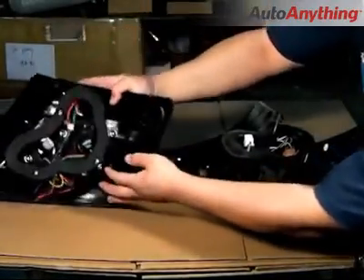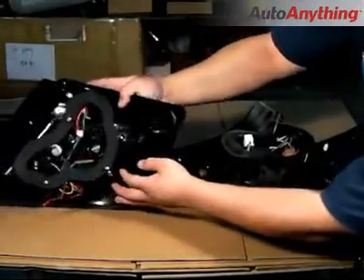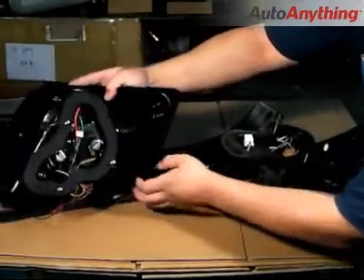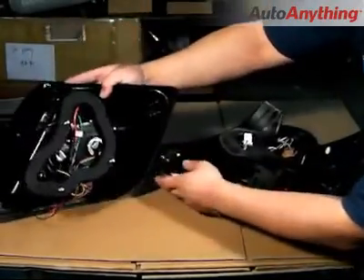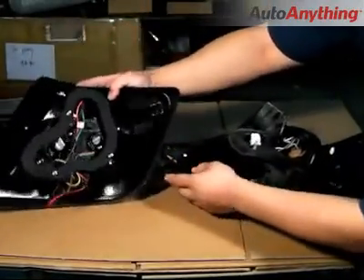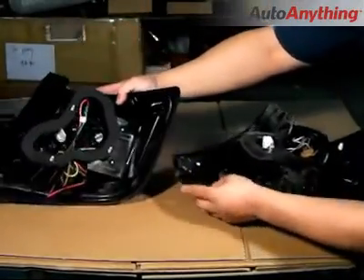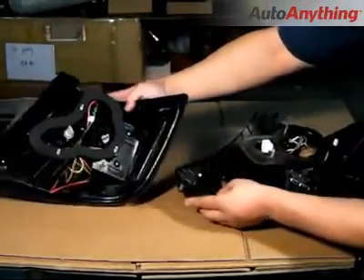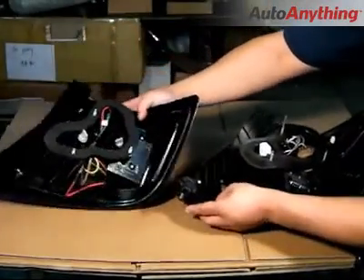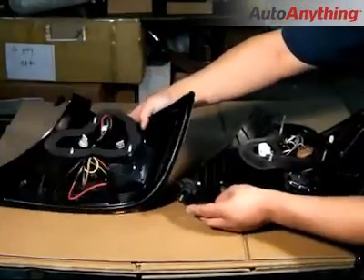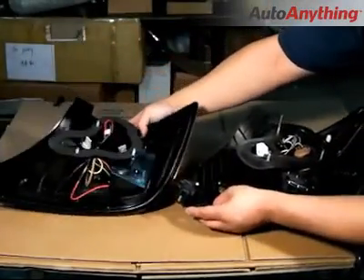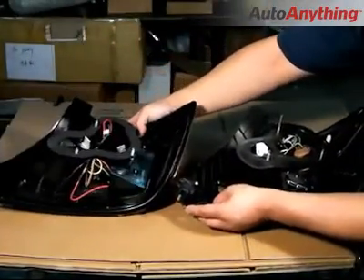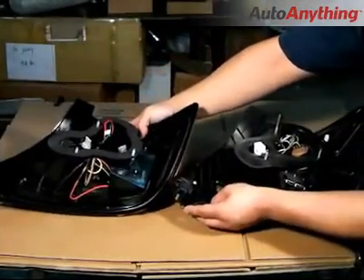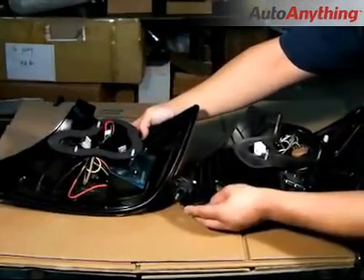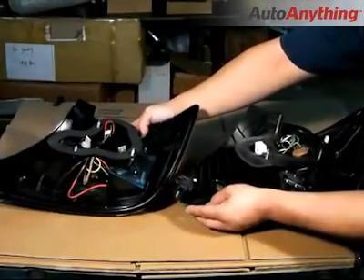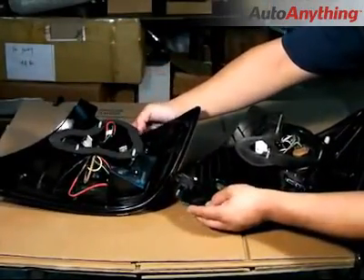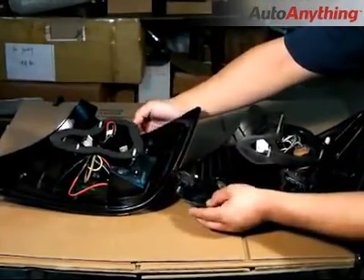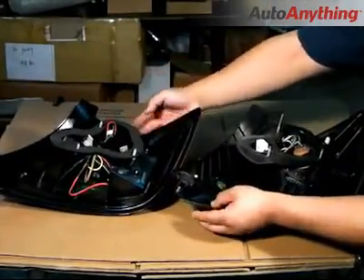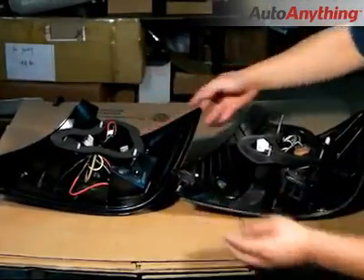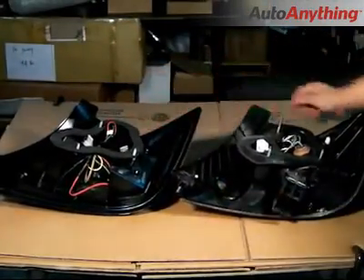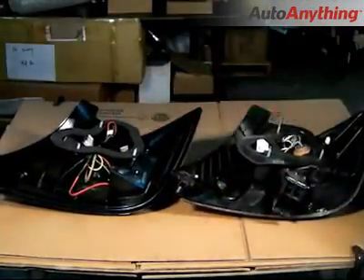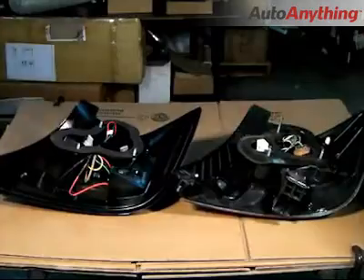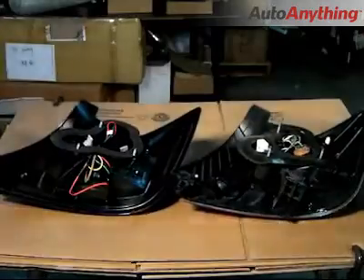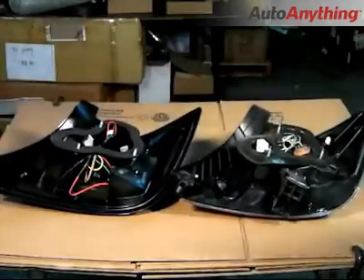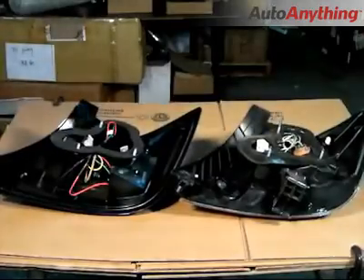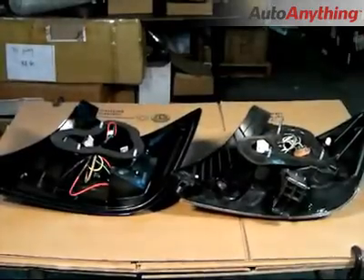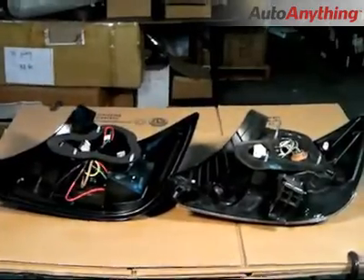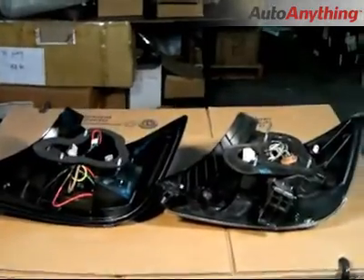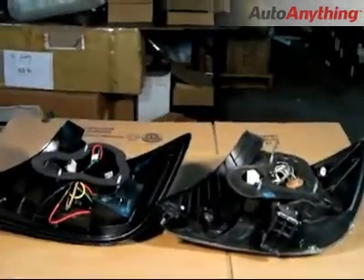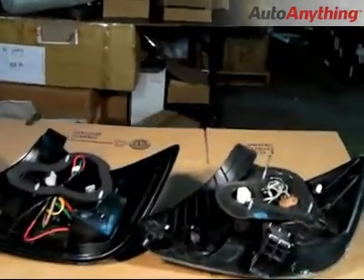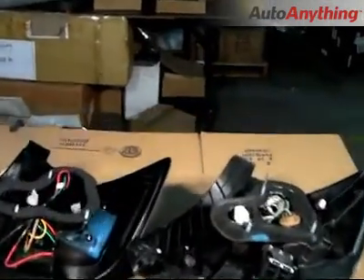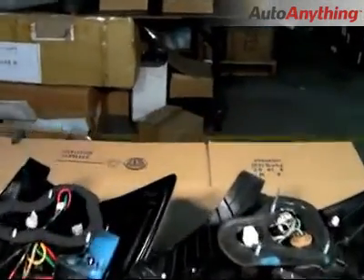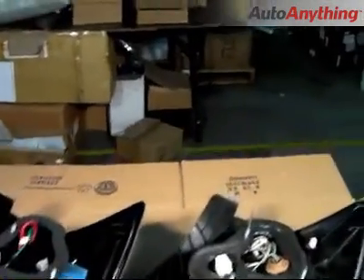In this shot, we're demonstrating the similarities of the stock tail lights and the LED tail lights side by side.